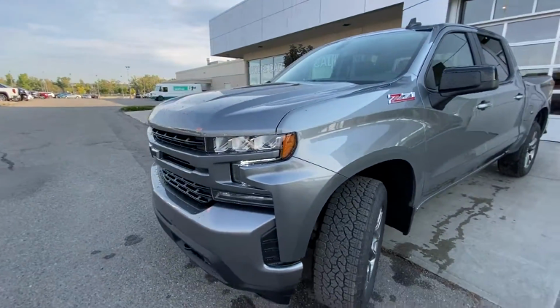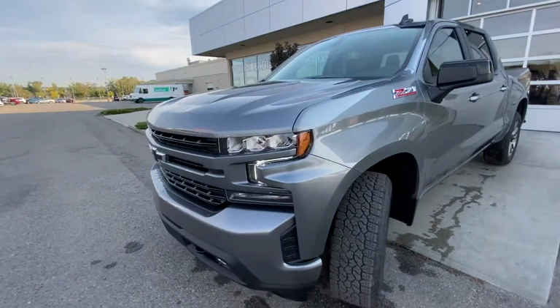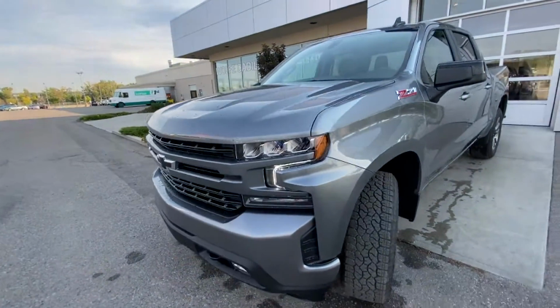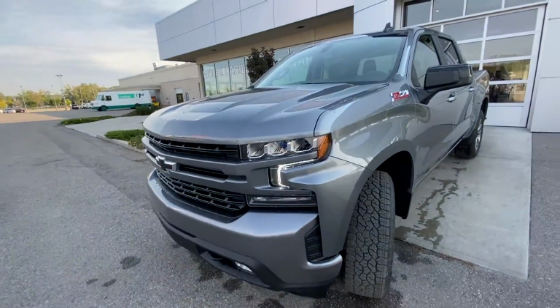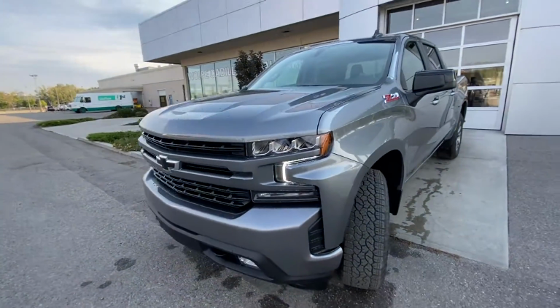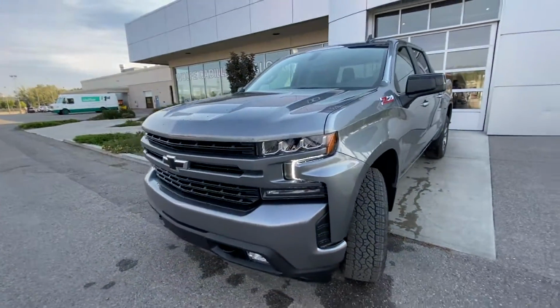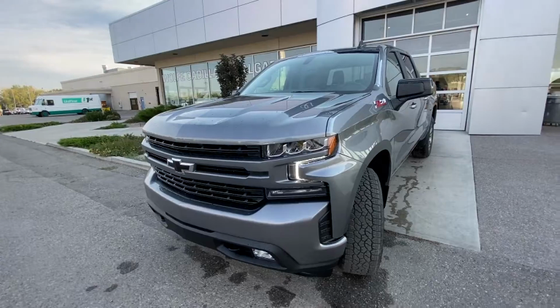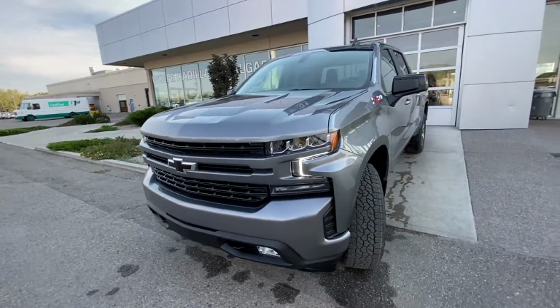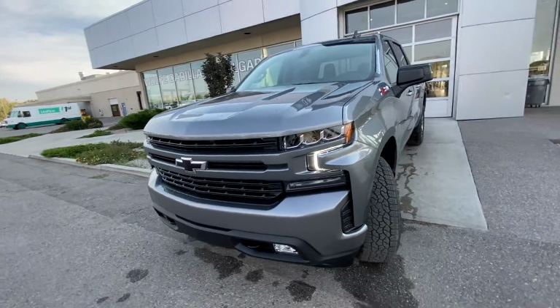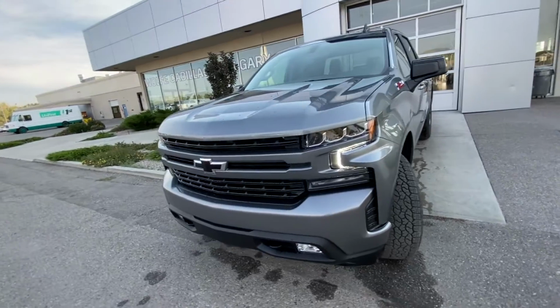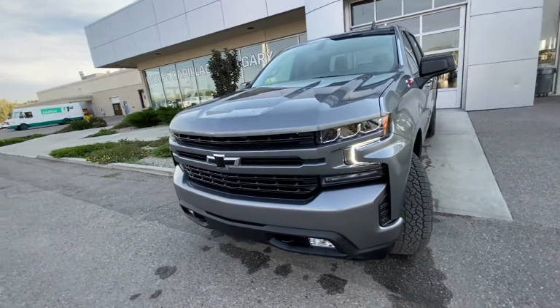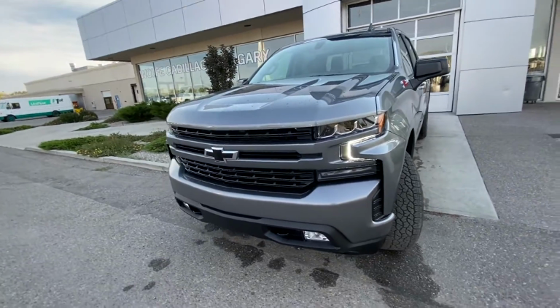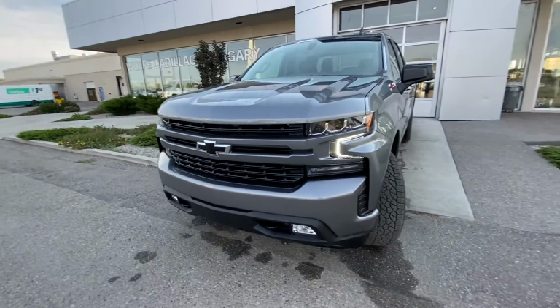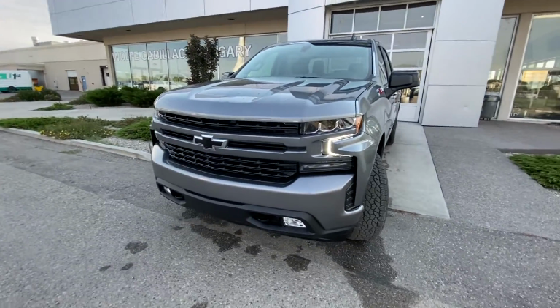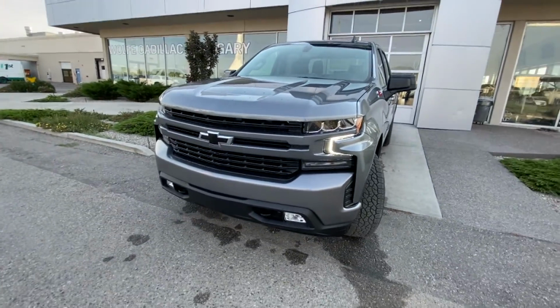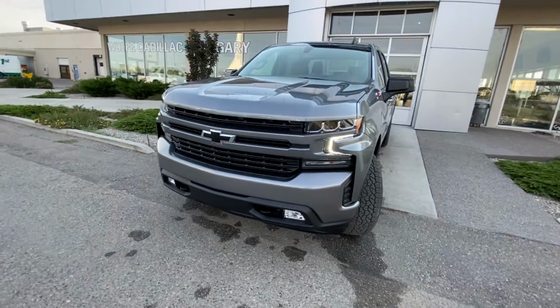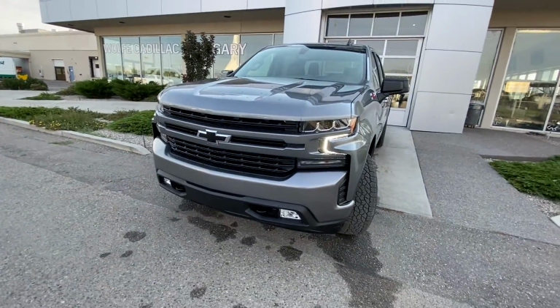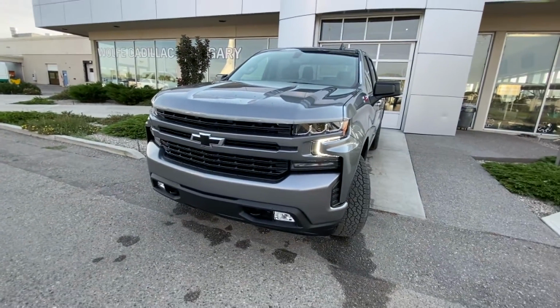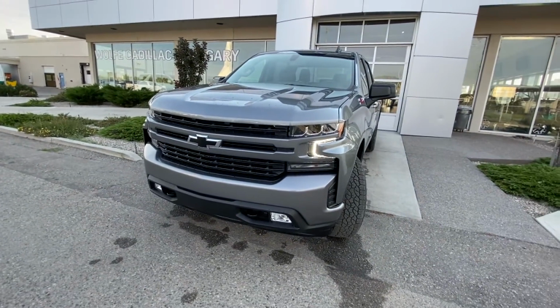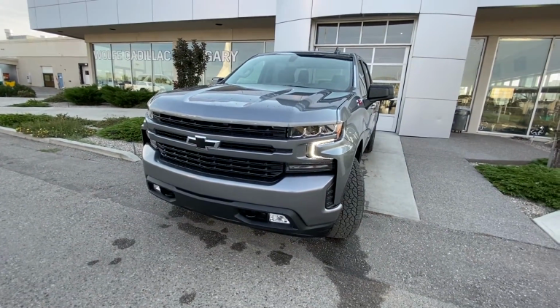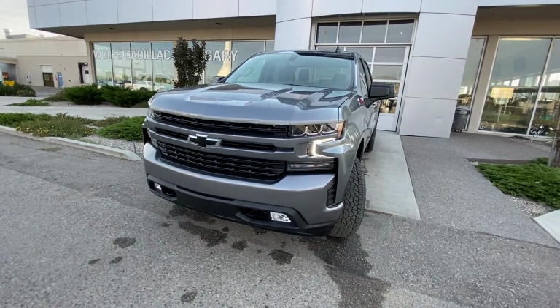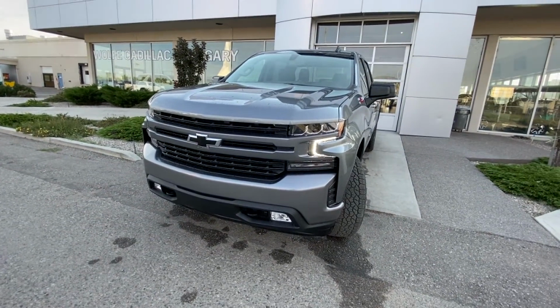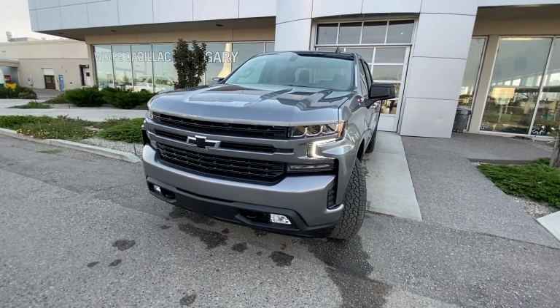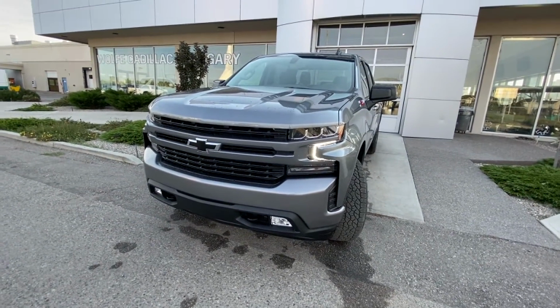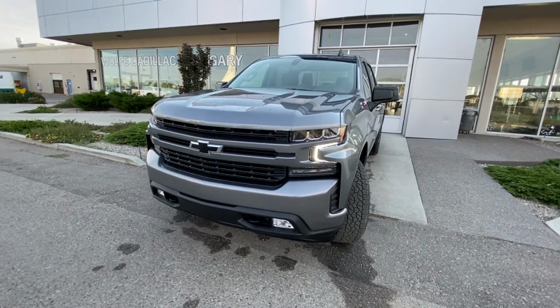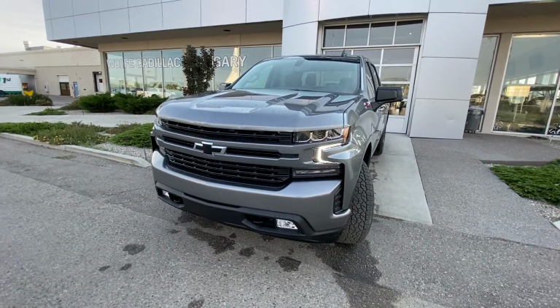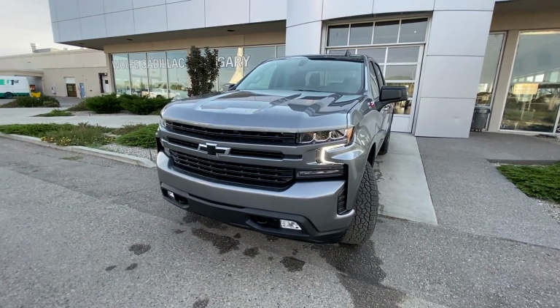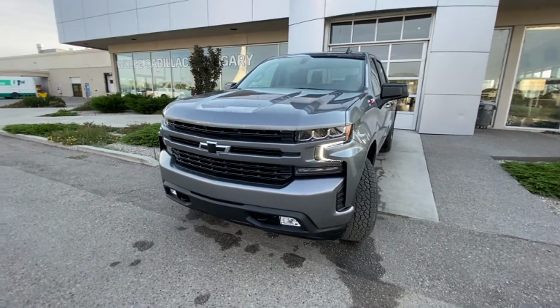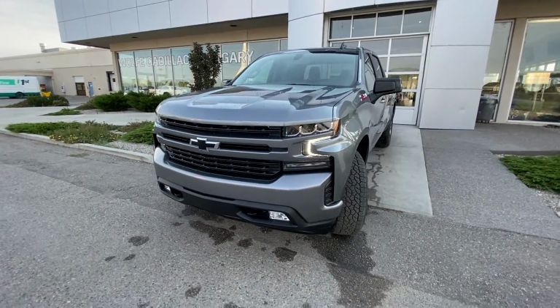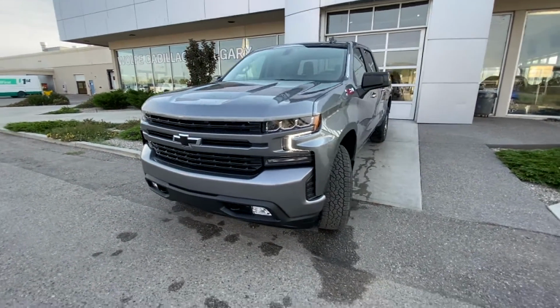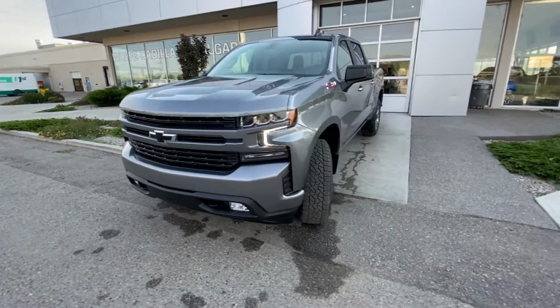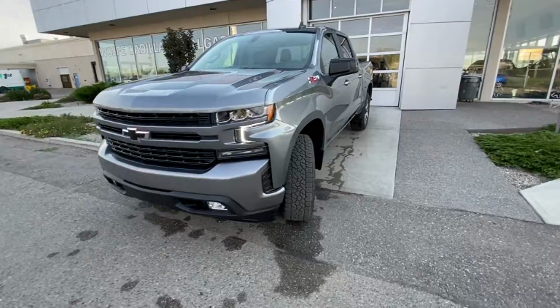At the front of the RST, we have a color-matched front bumper and grille, blacked-out bowtie, fog lights, and LED daytime running lamps.